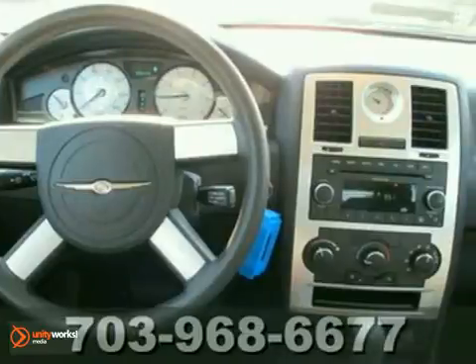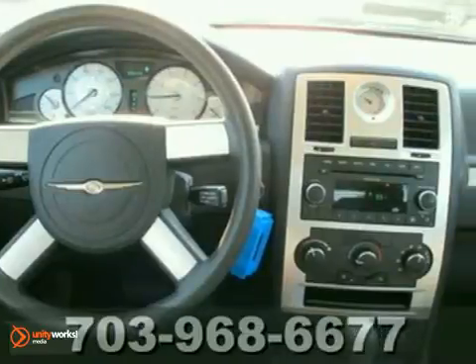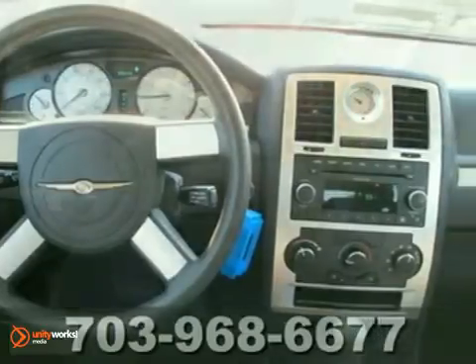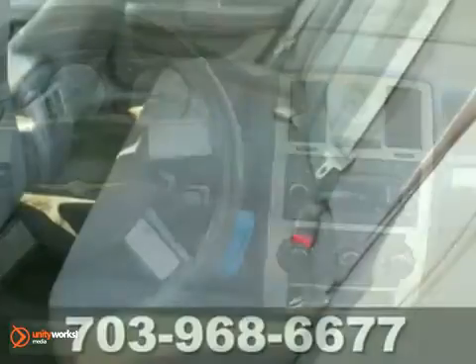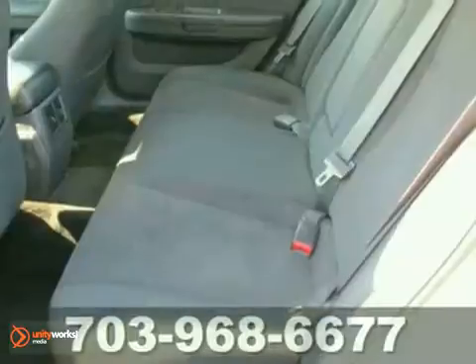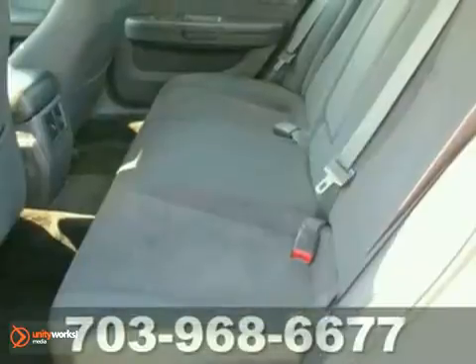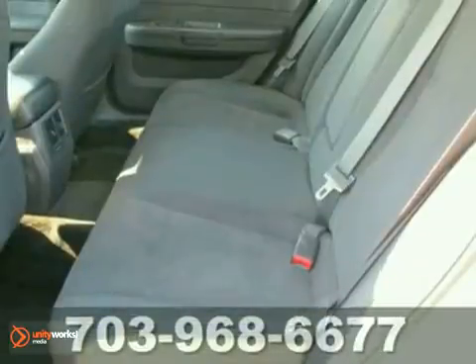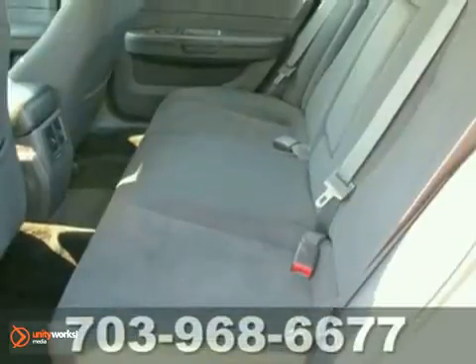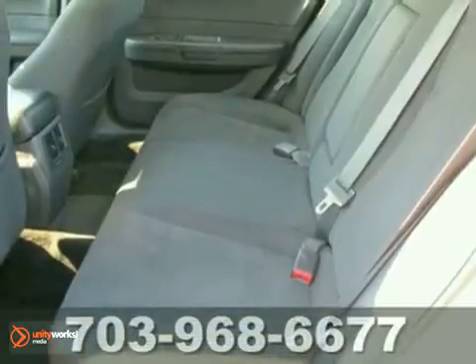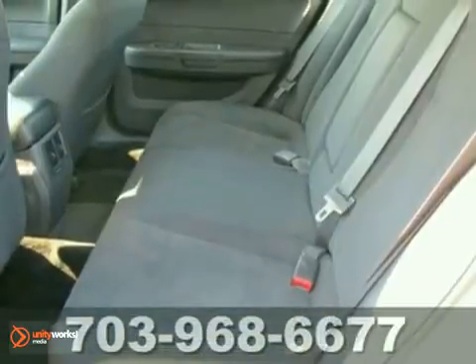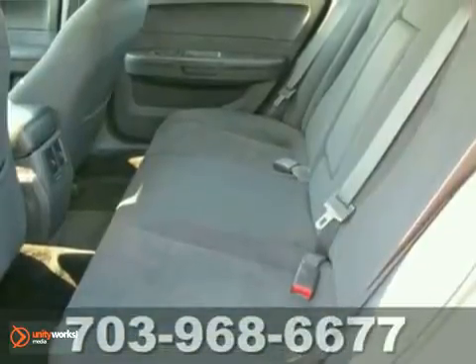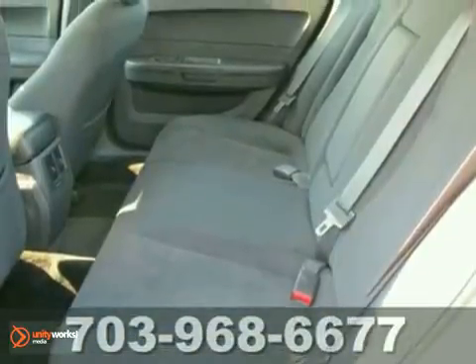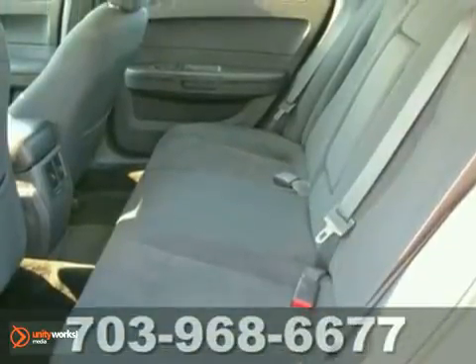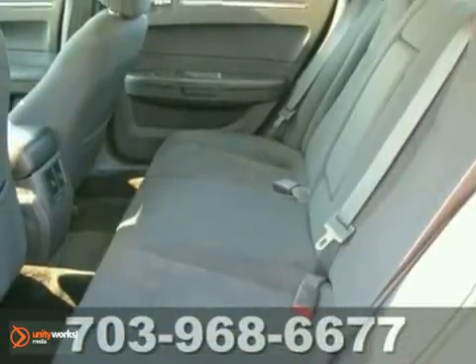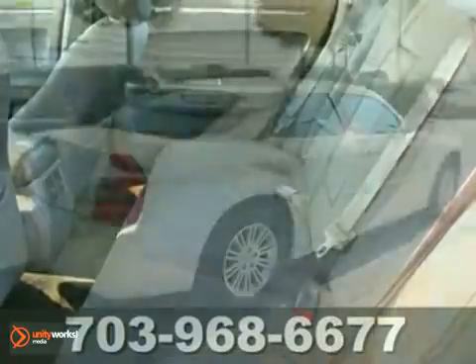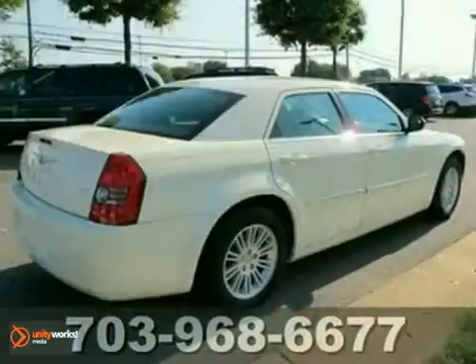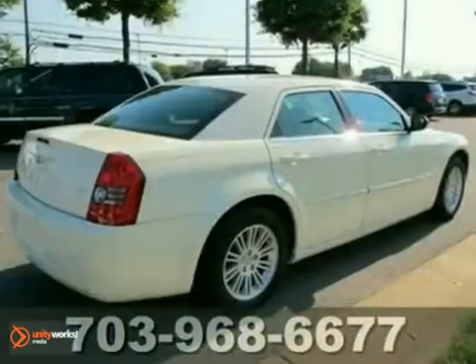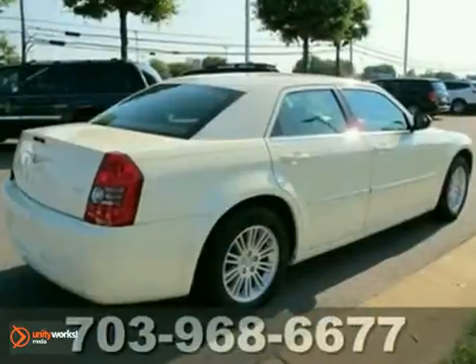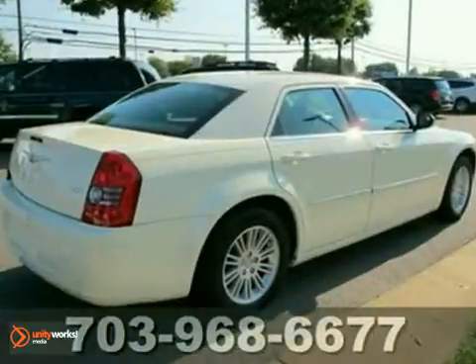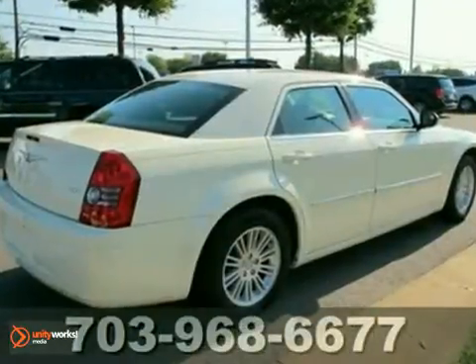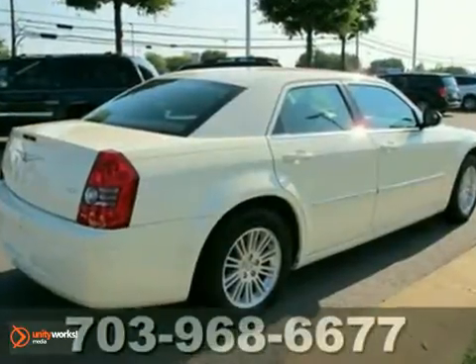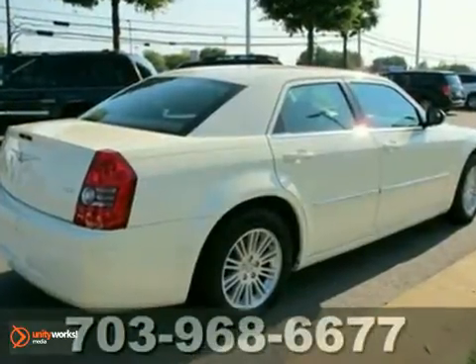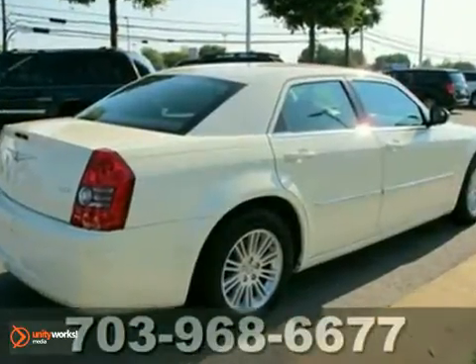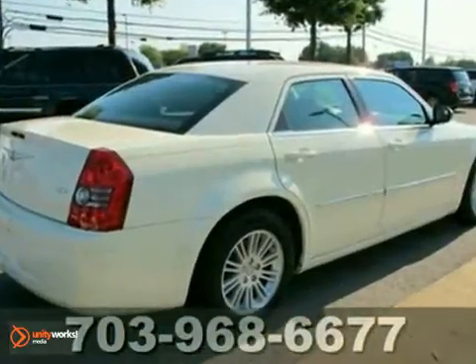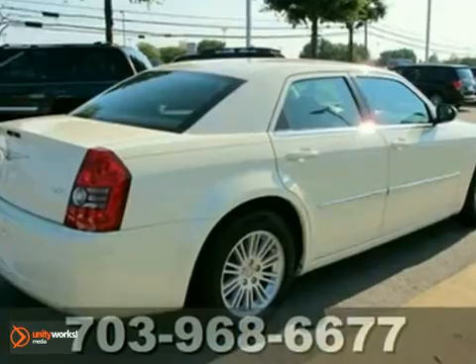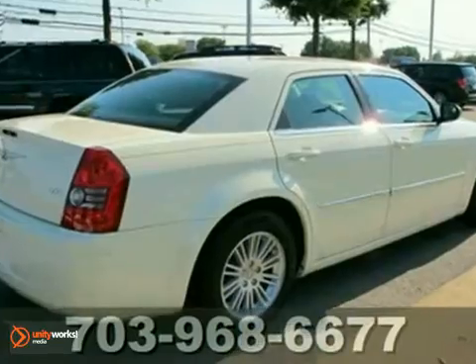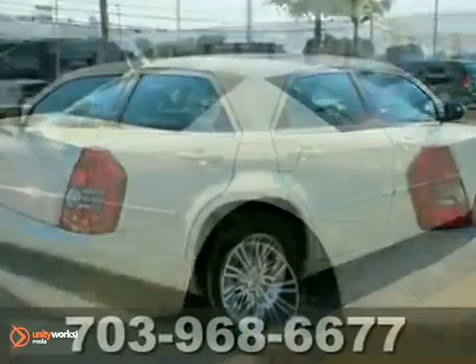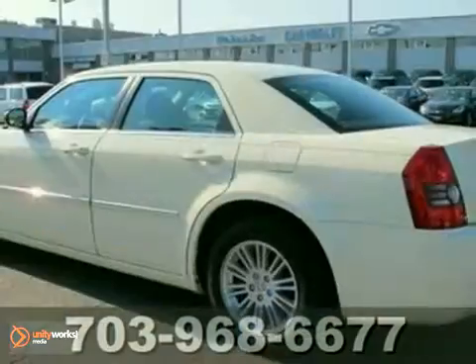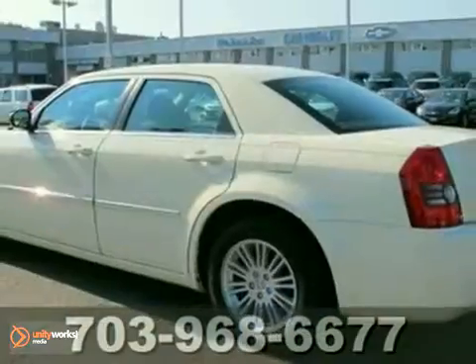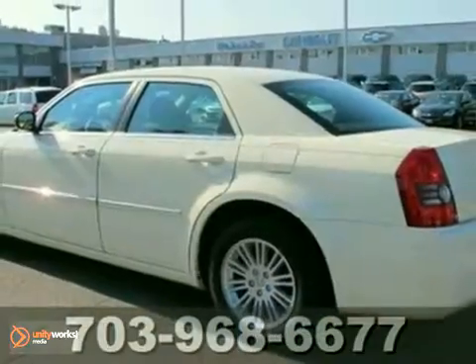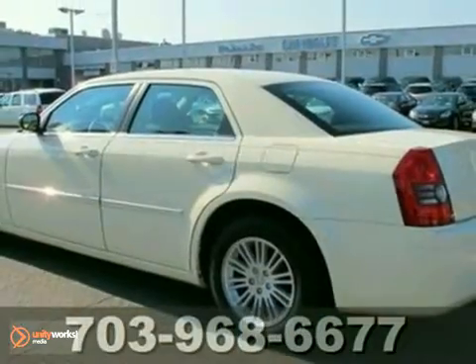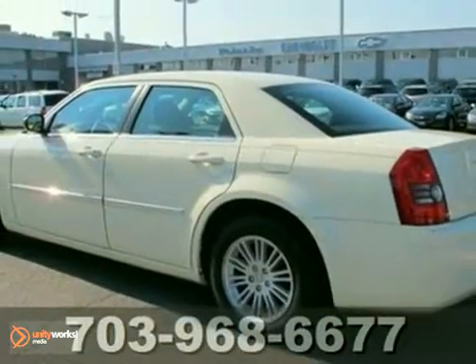If you're looking for a luxury sedan with bold styling and superb handling, this 300 is for you.